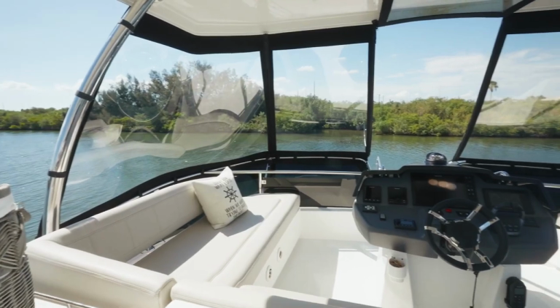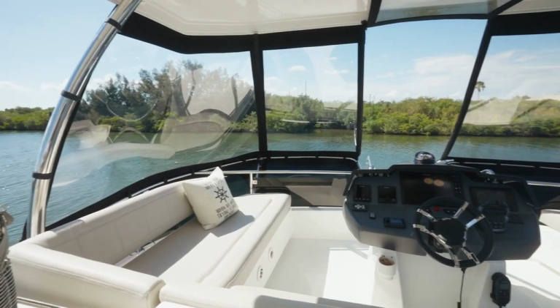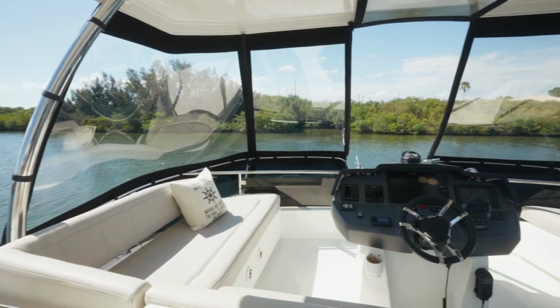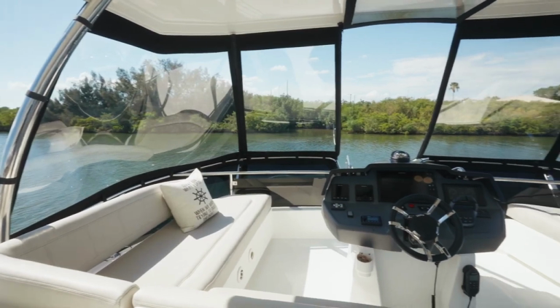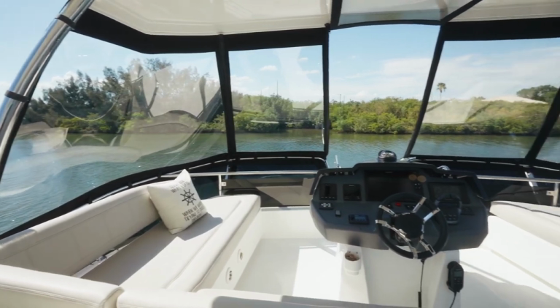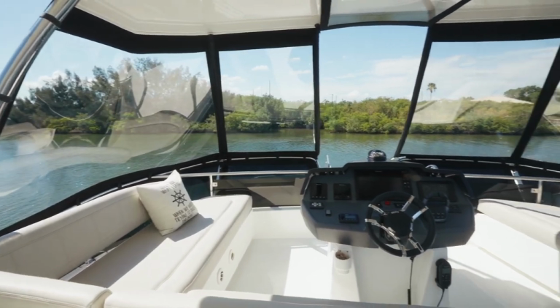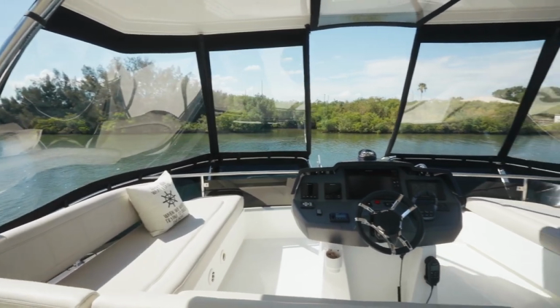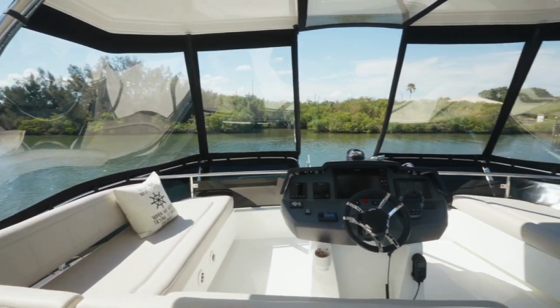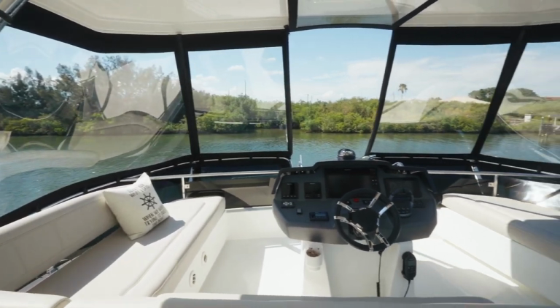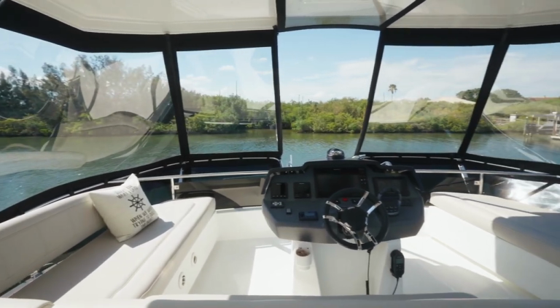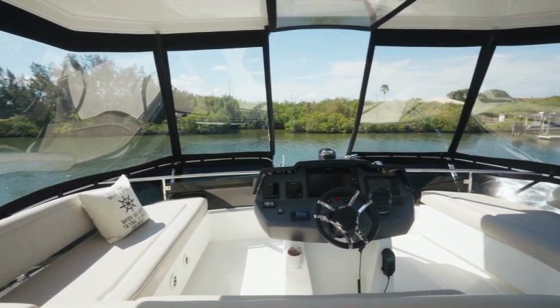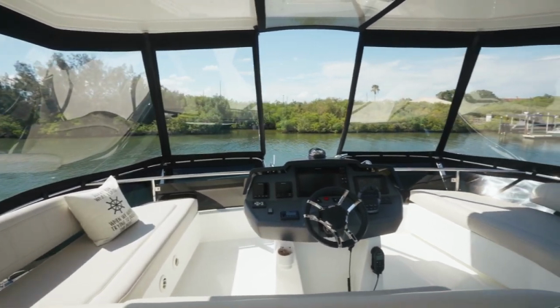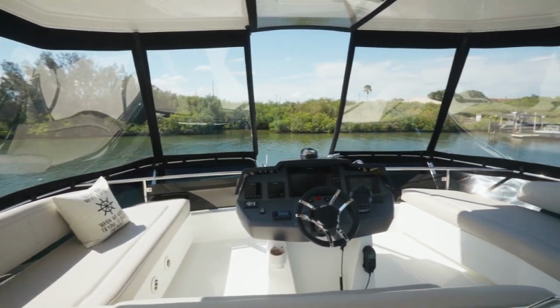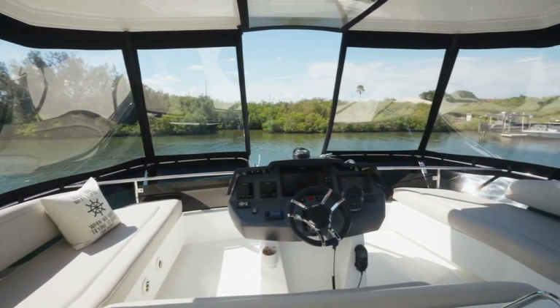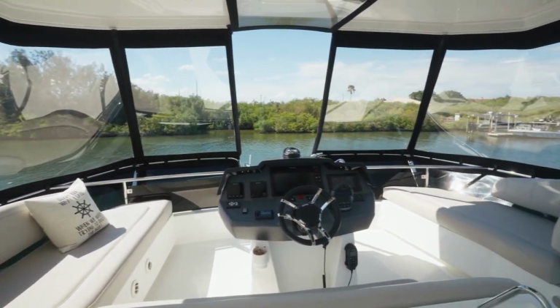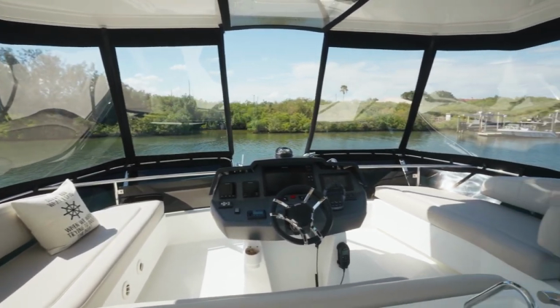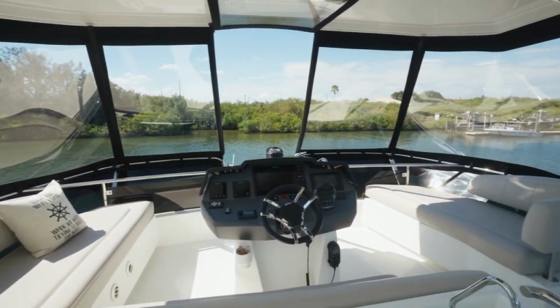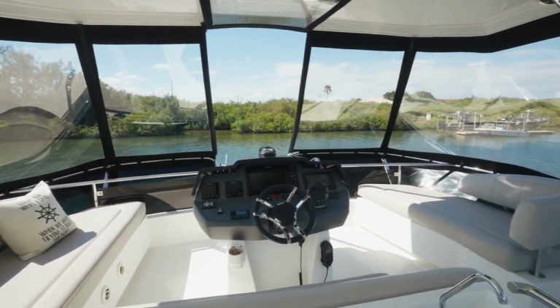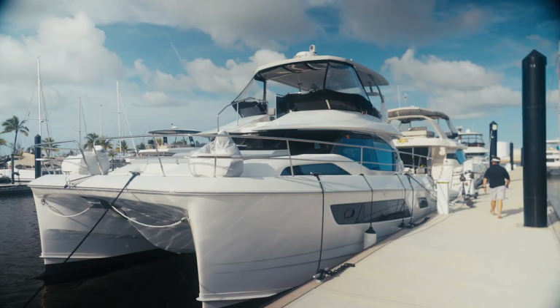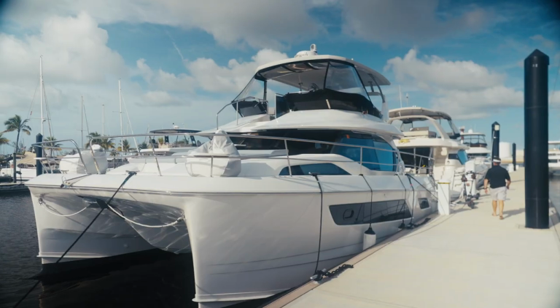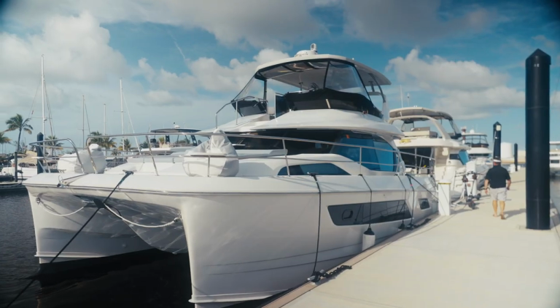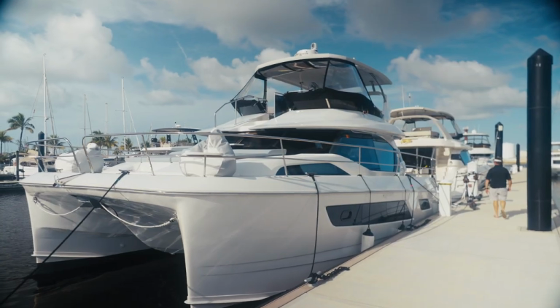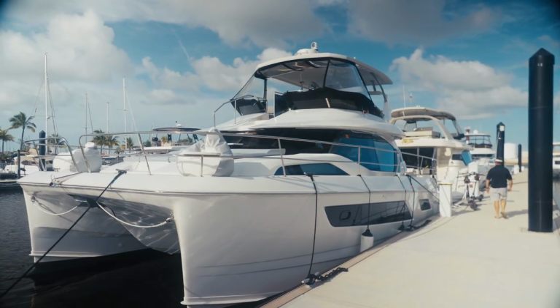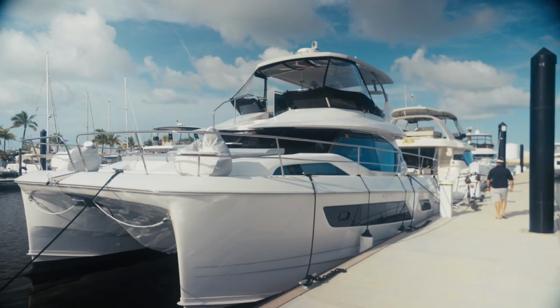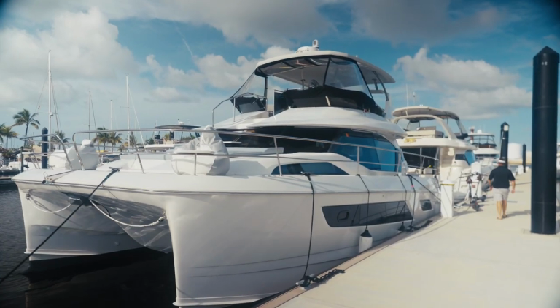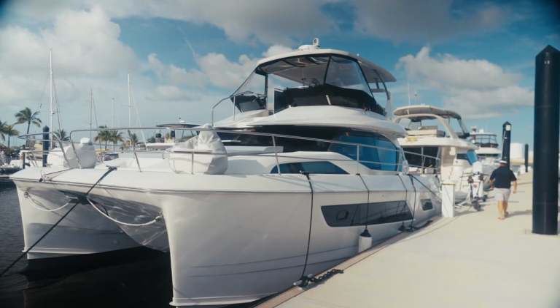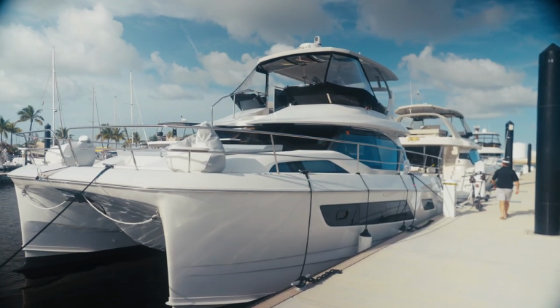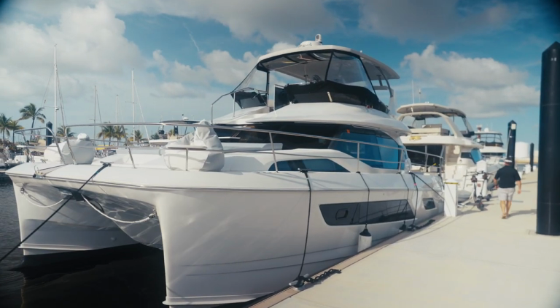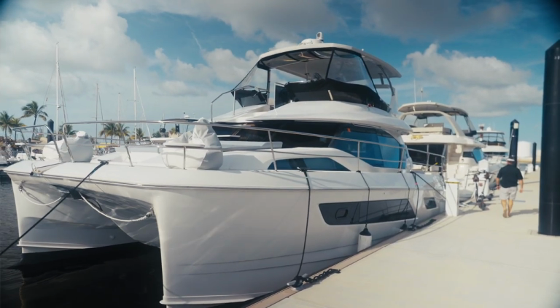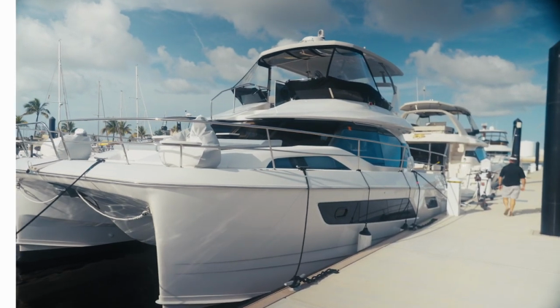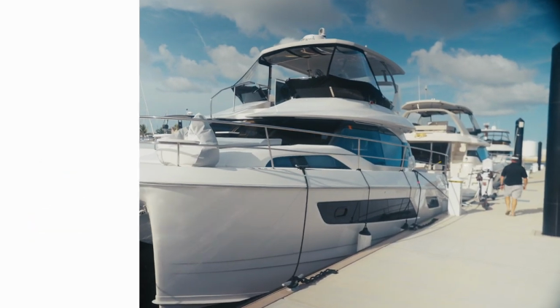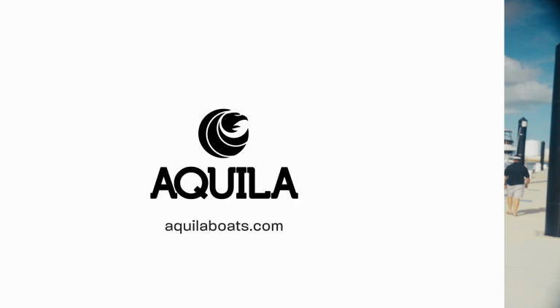I enjoy it and have full confidence when we pull into a marina that we can put that thing in on a dime.